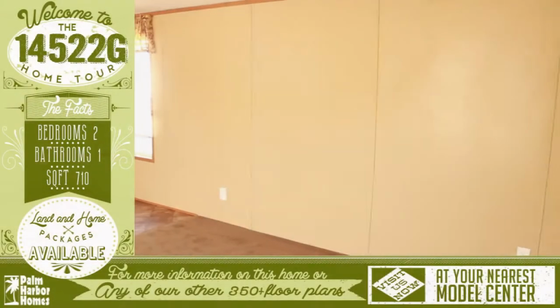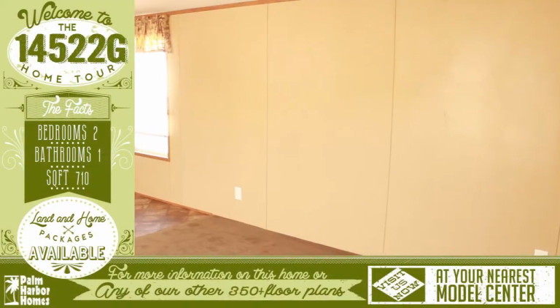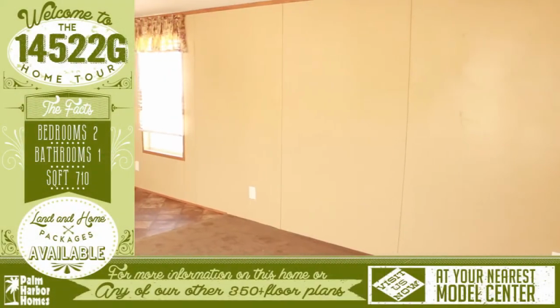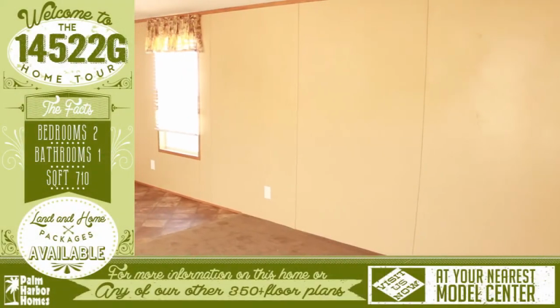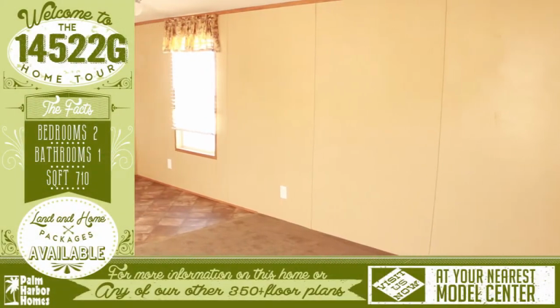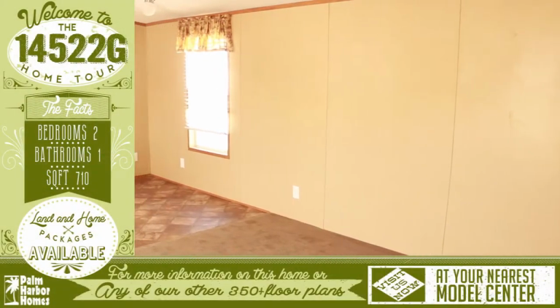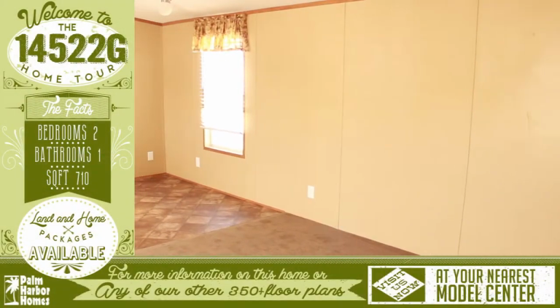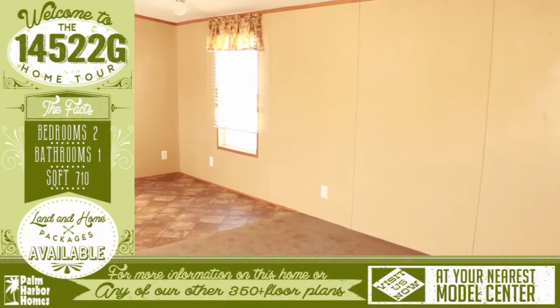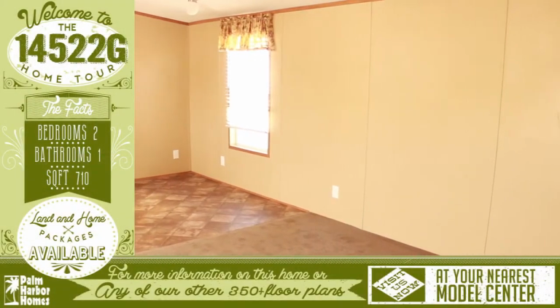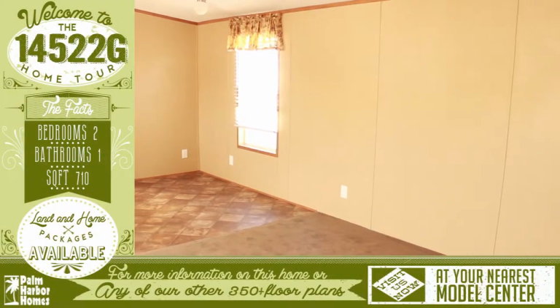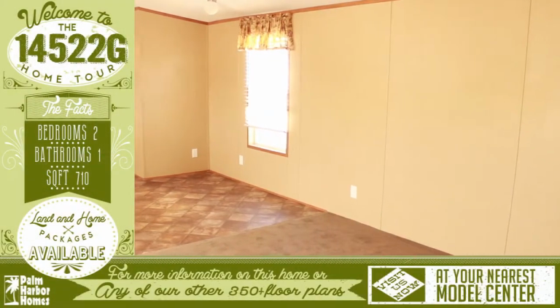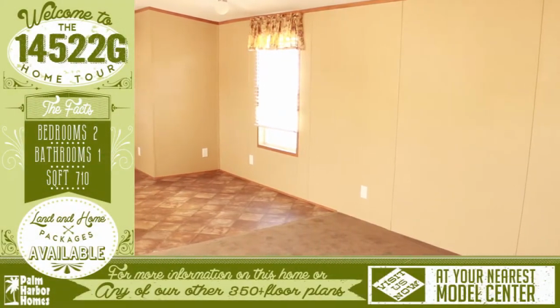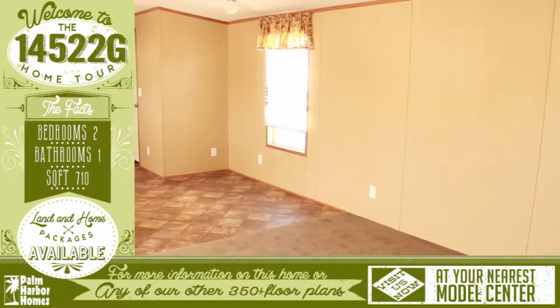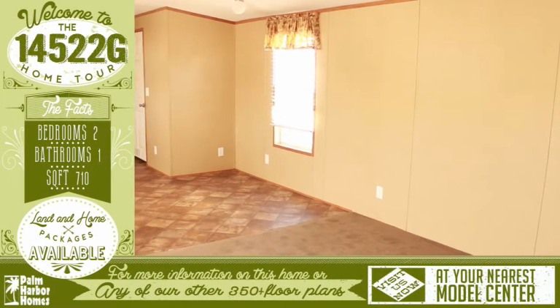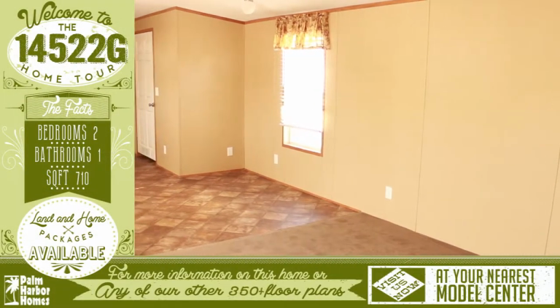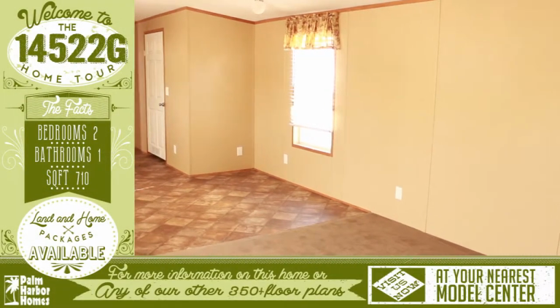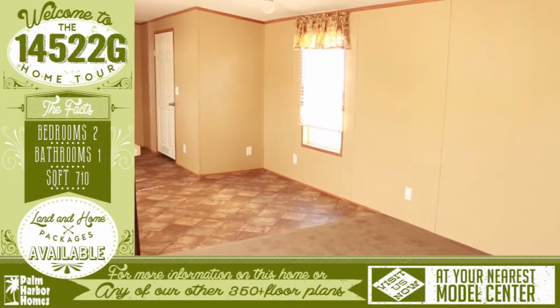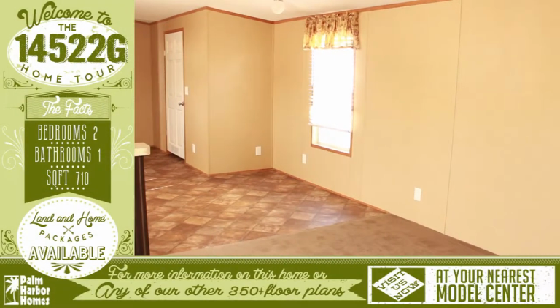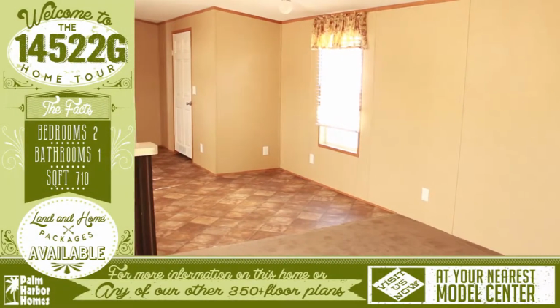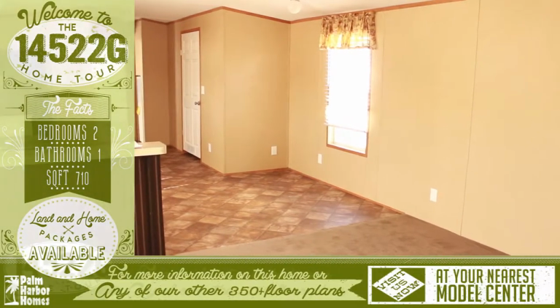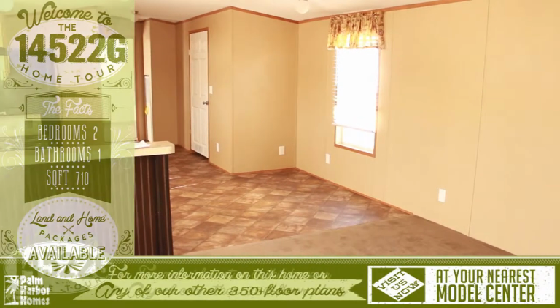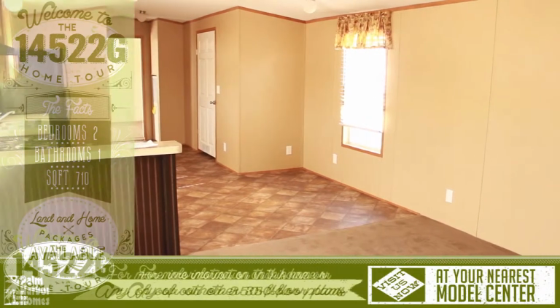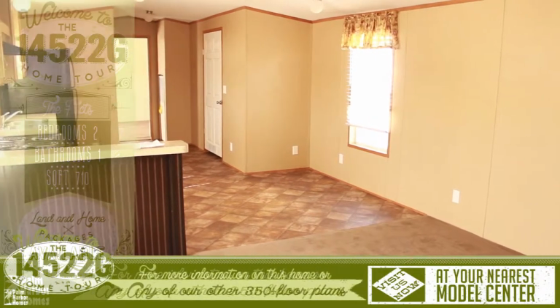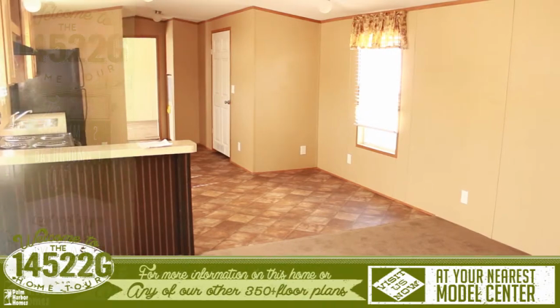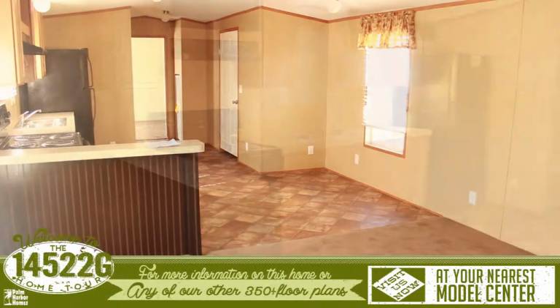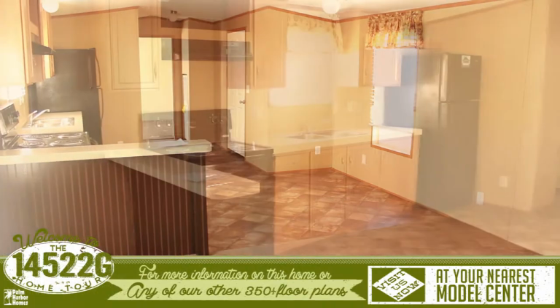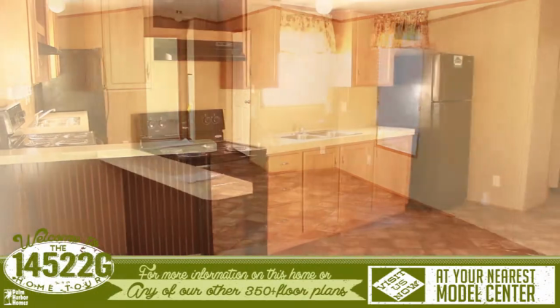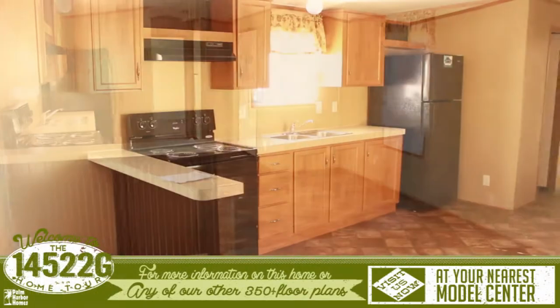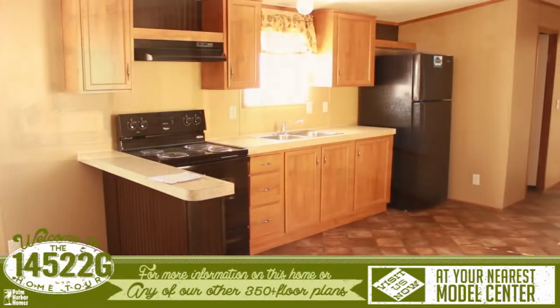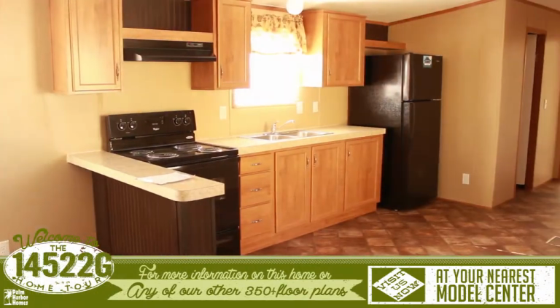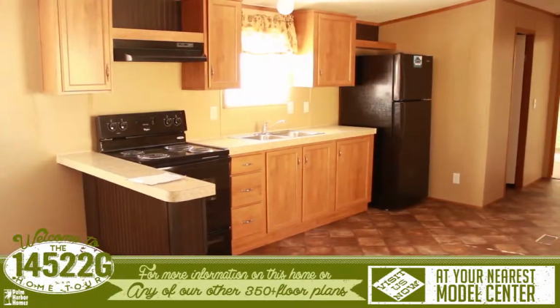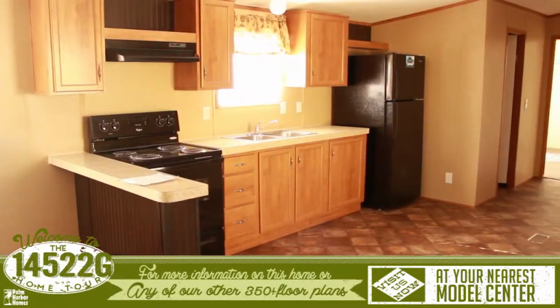Welcome to this awesome virtual home tour. When you enter this home, you are presented with an open living room and kitchen.